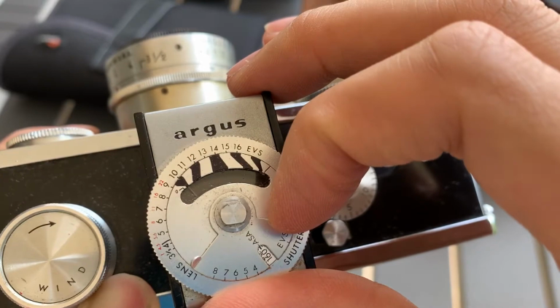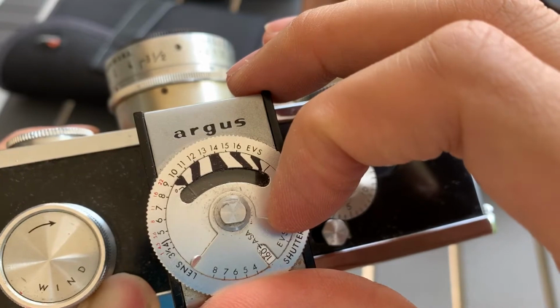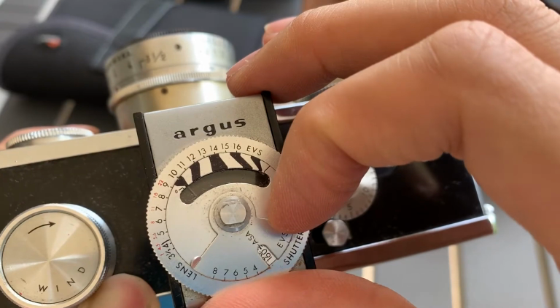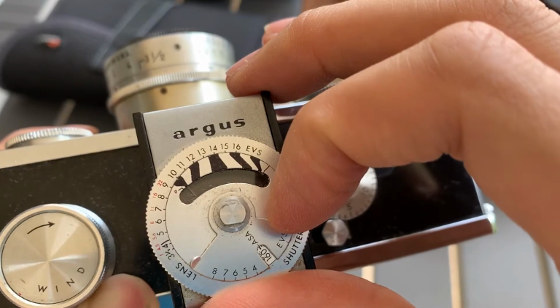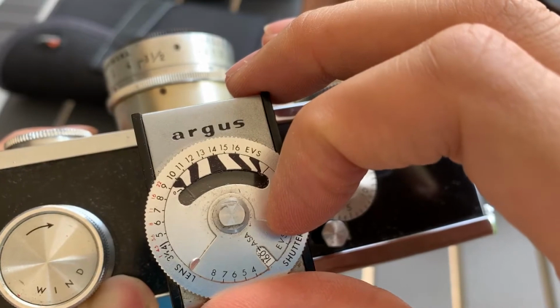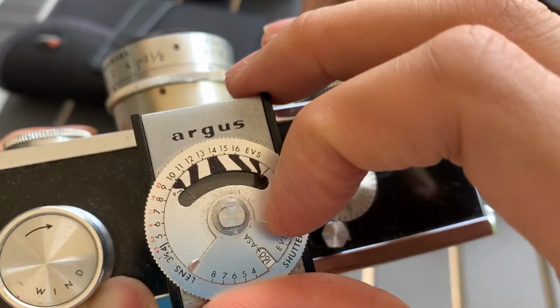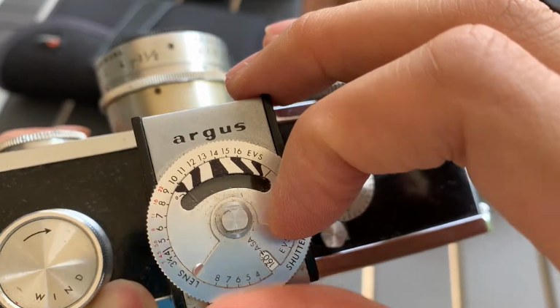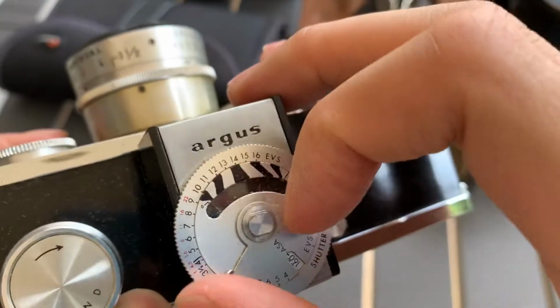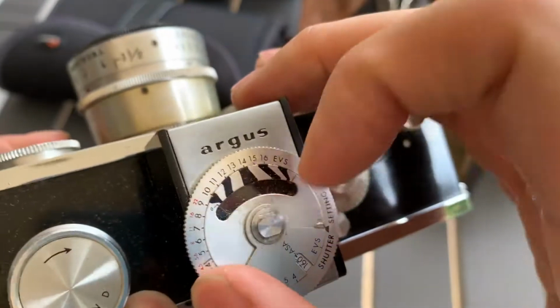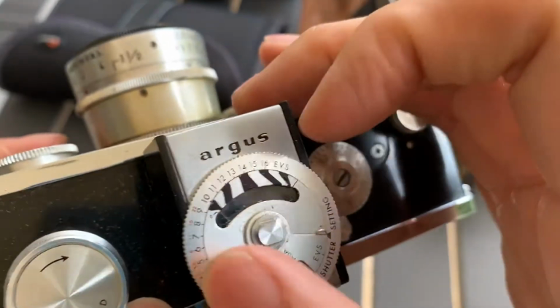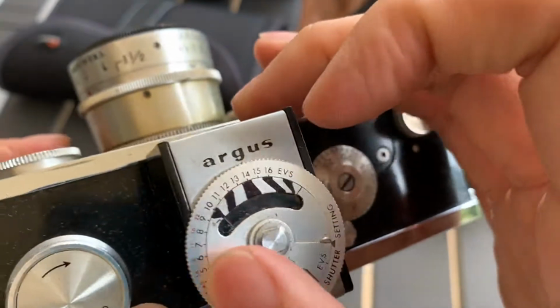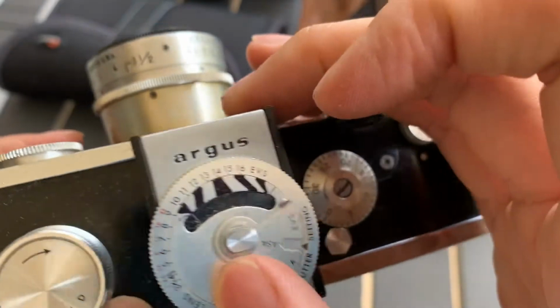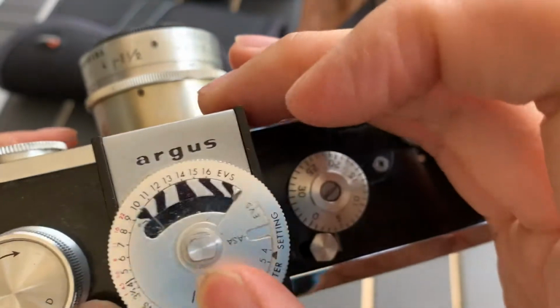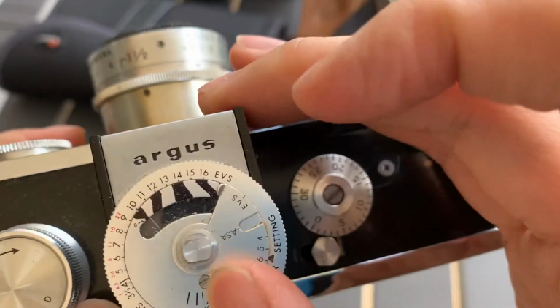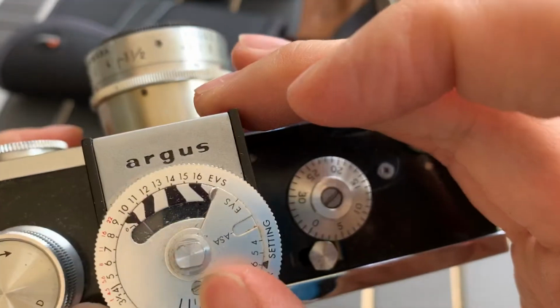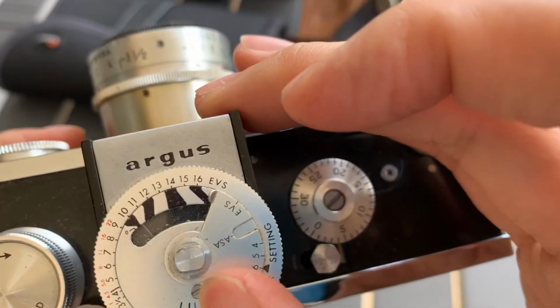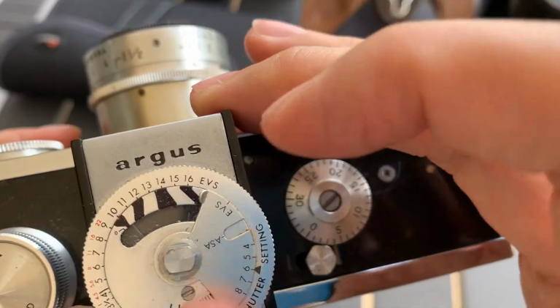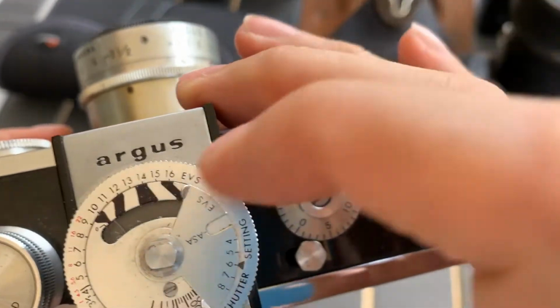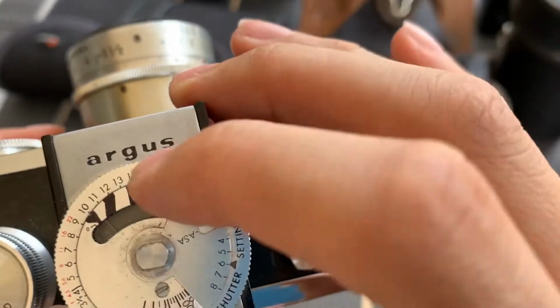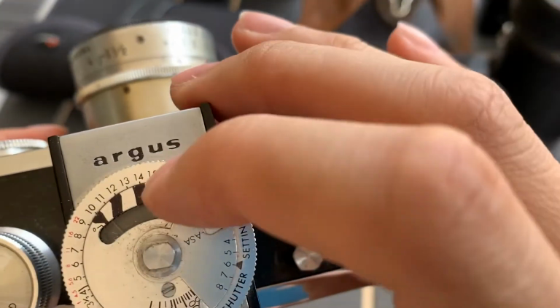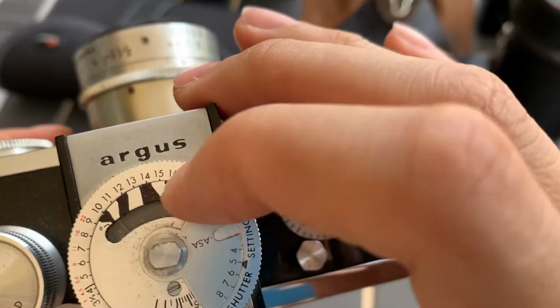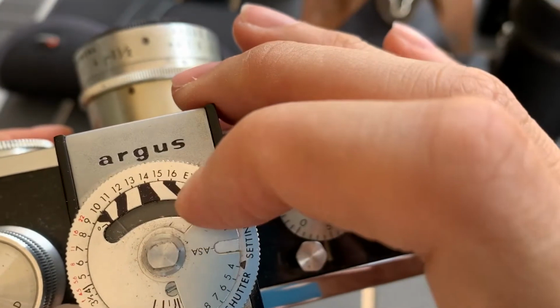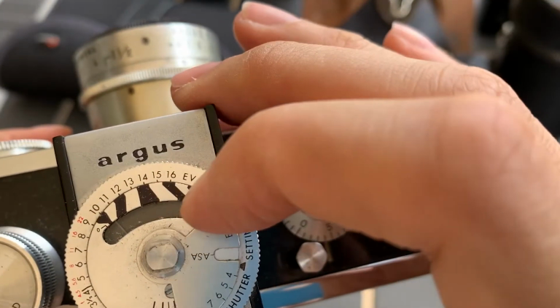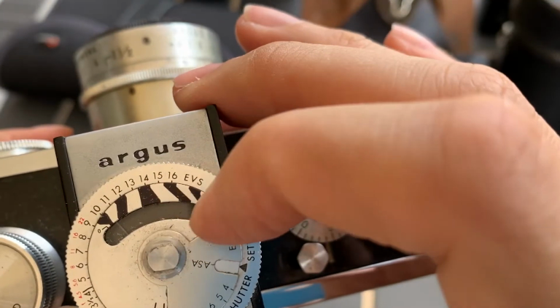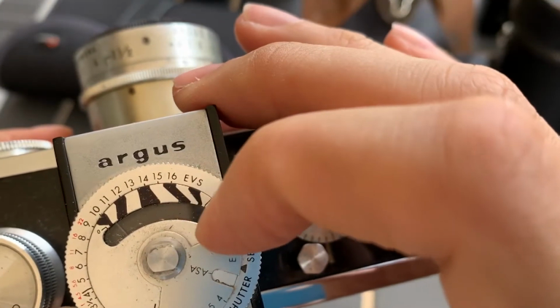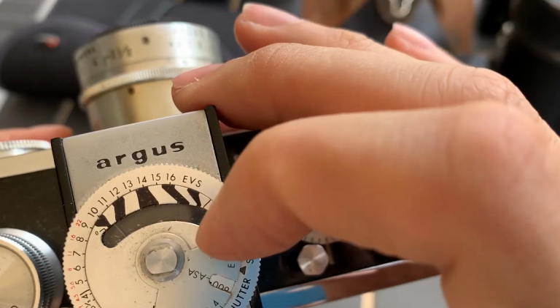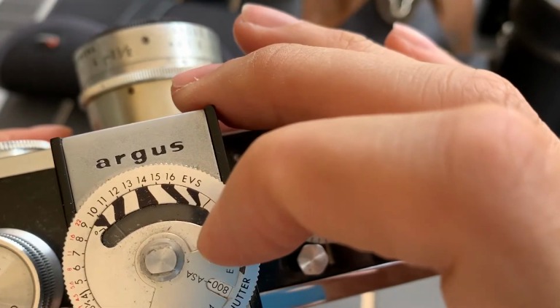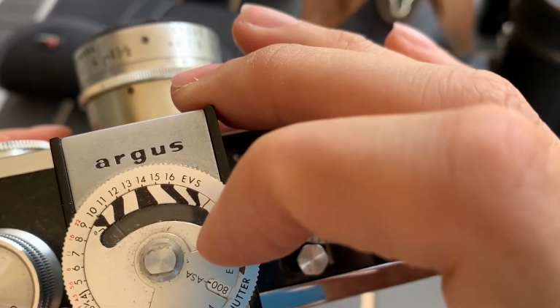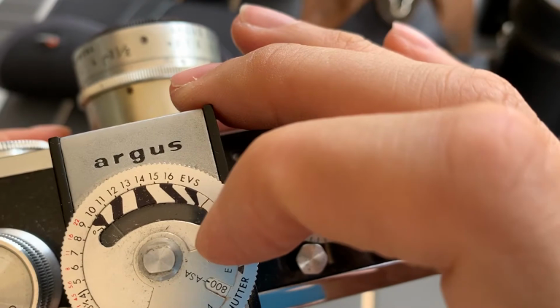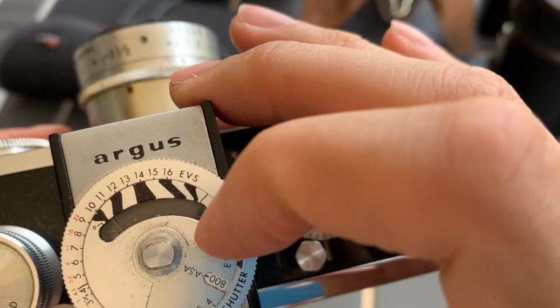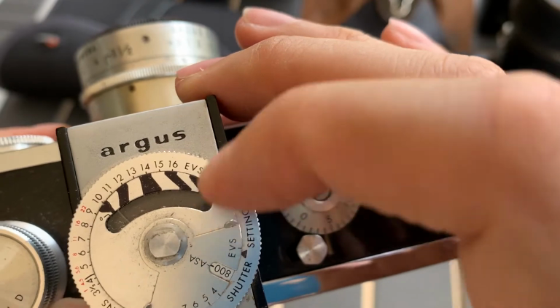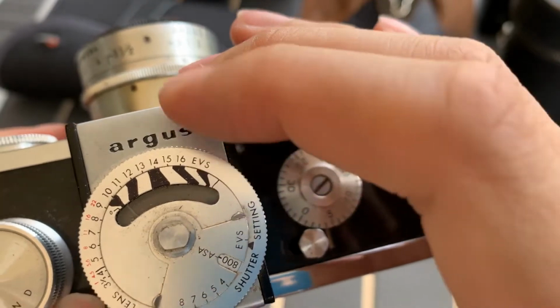ISO, interesting. What's the max ISO? Oh, the max is 800.